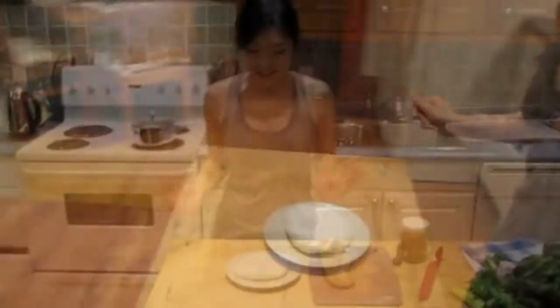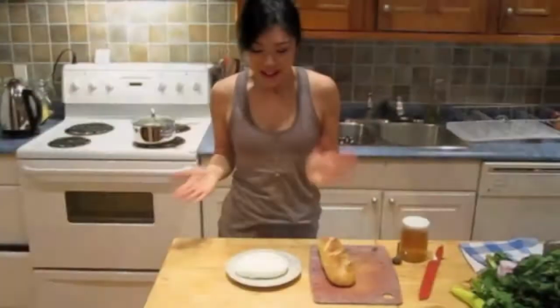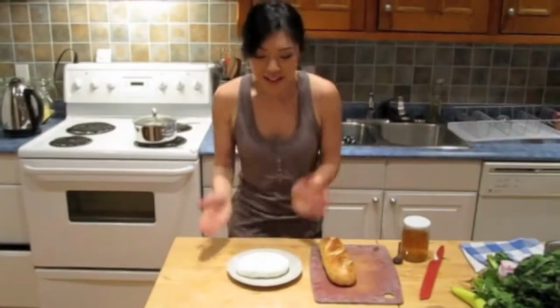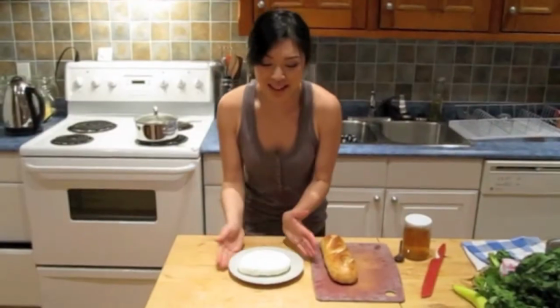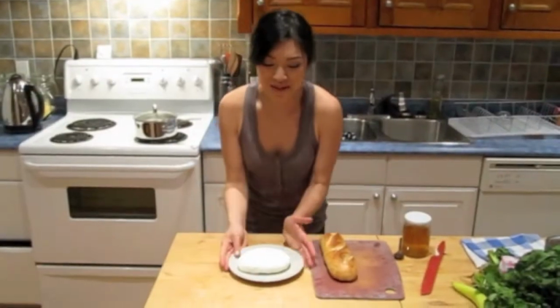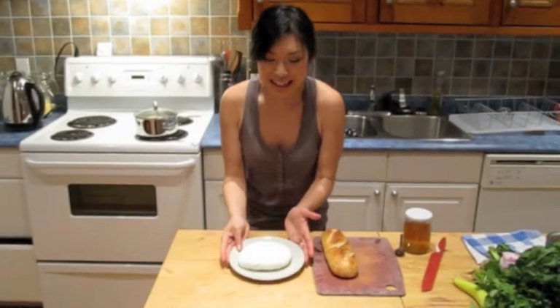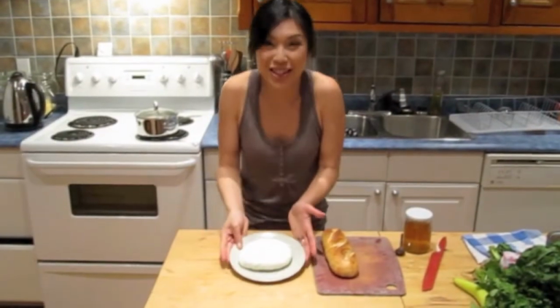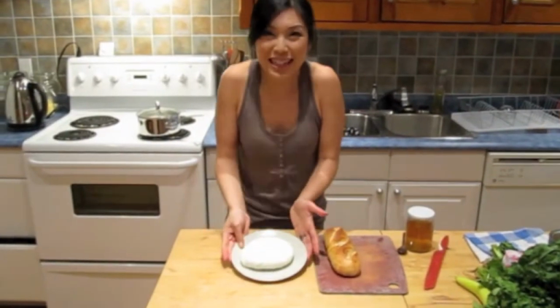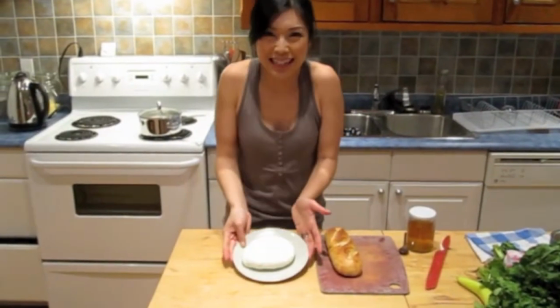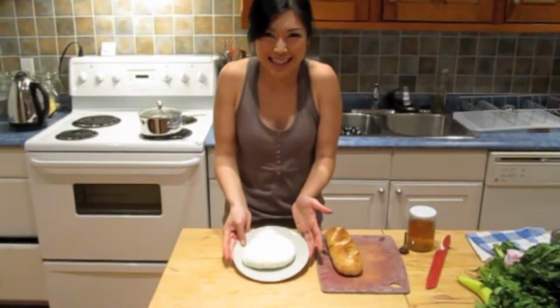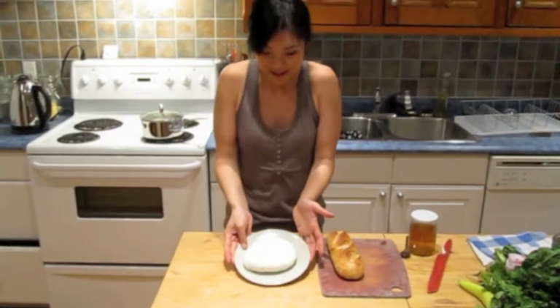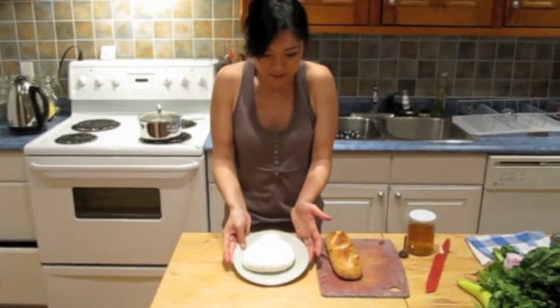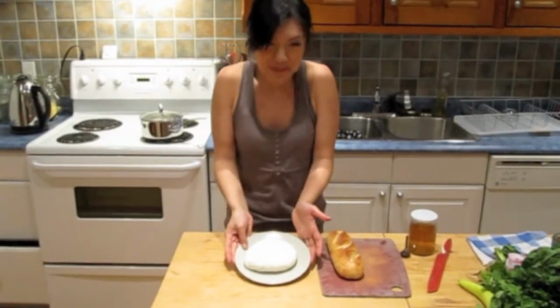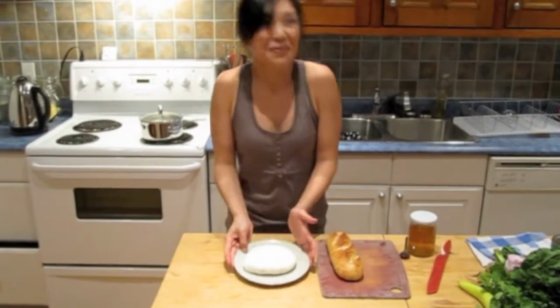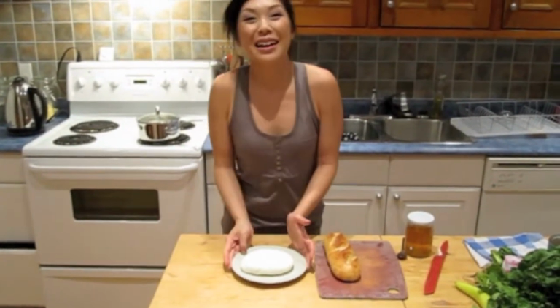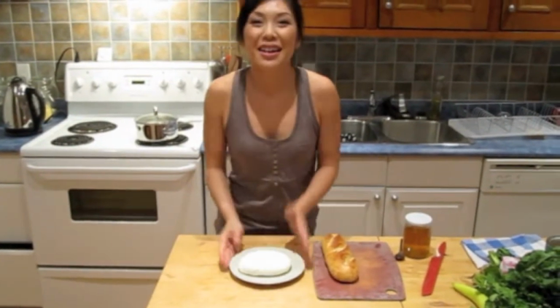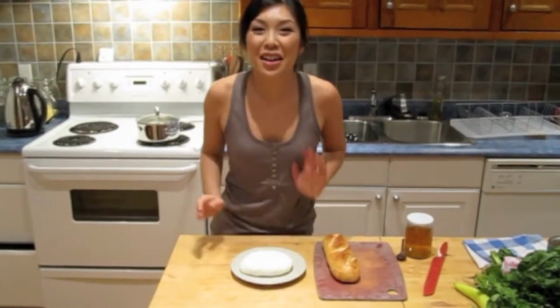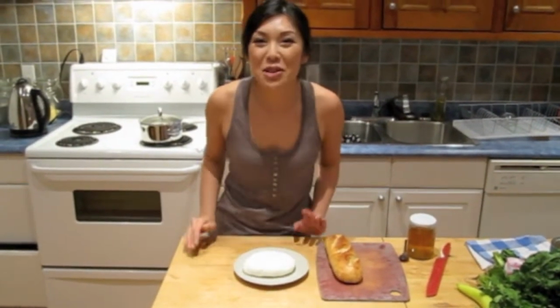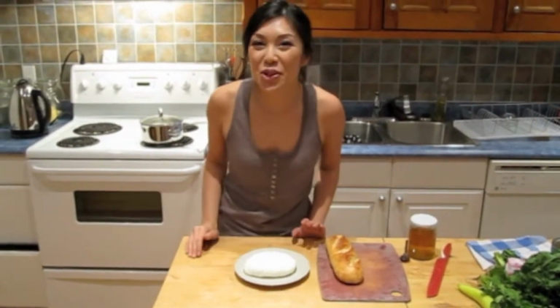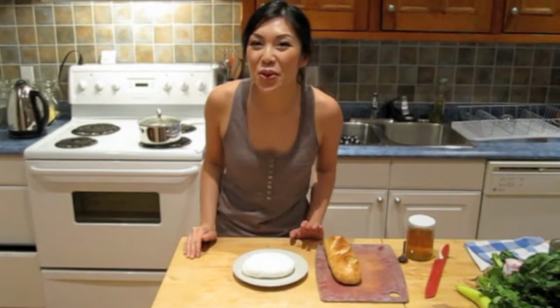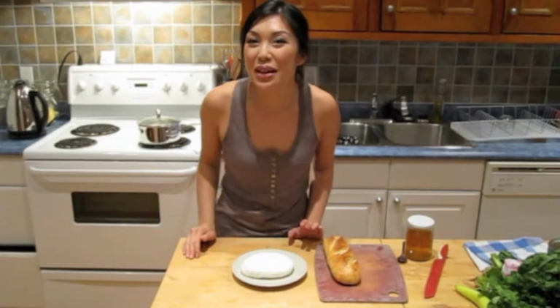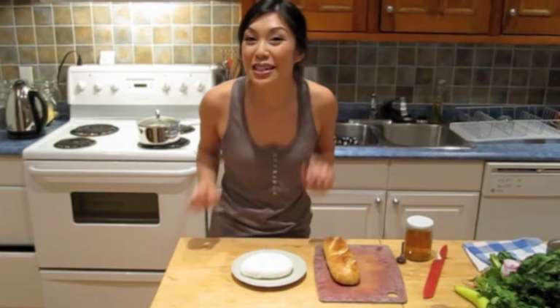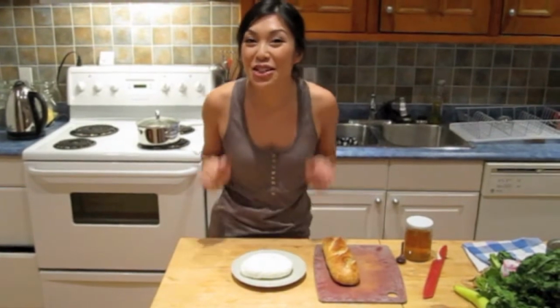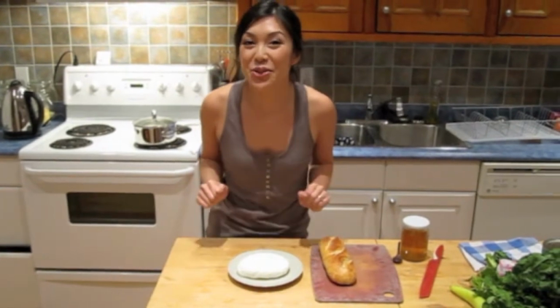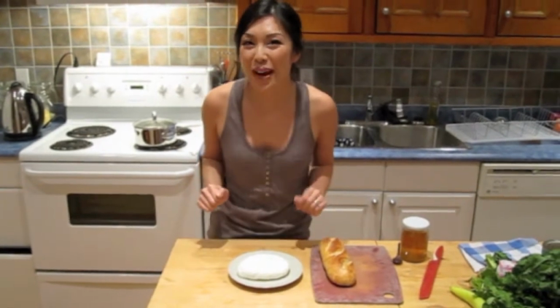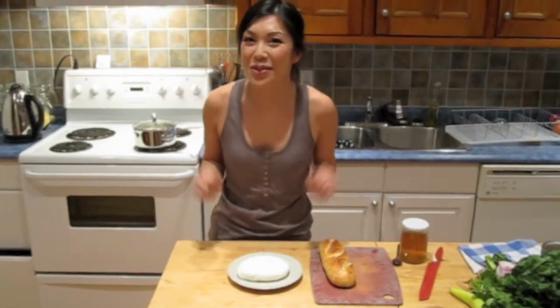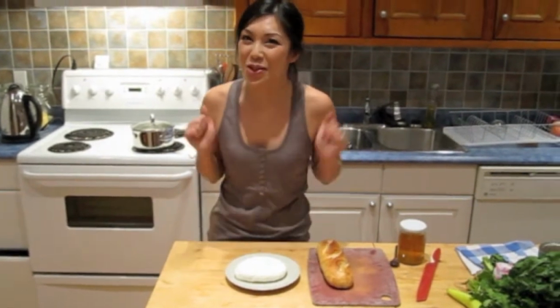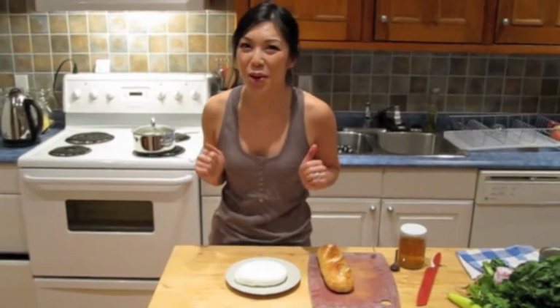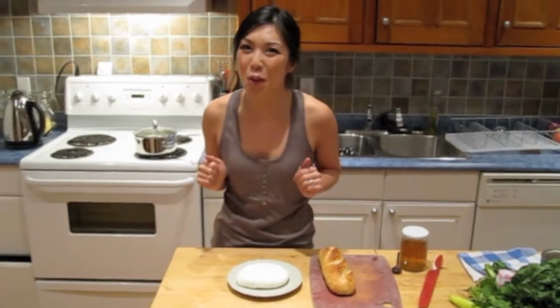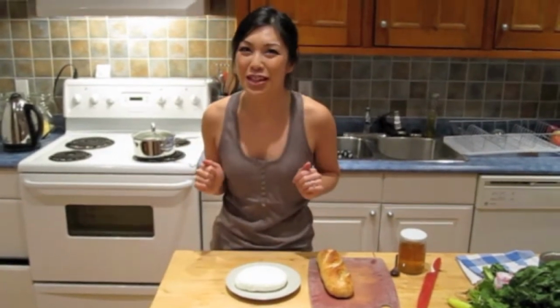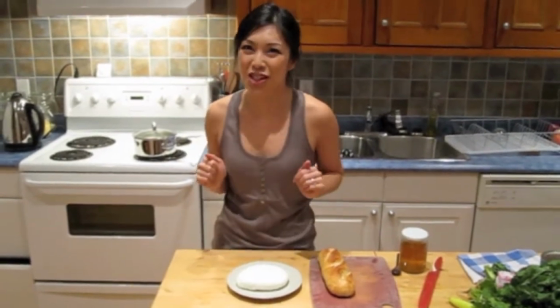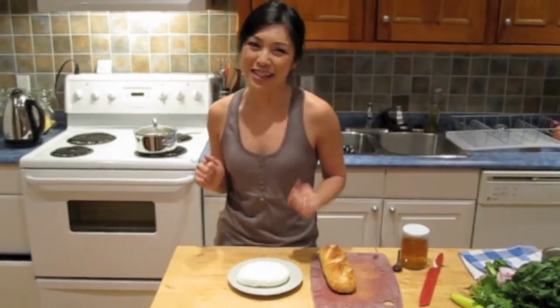Here is the finished cheese. Now let me show you a delicious way to enjoy your homemade cheese.